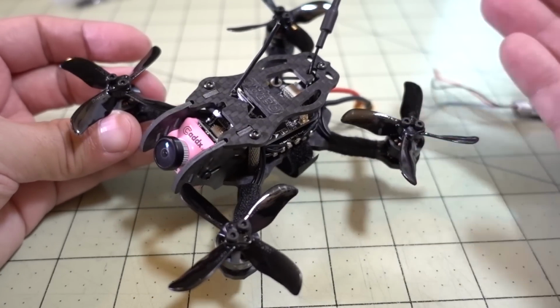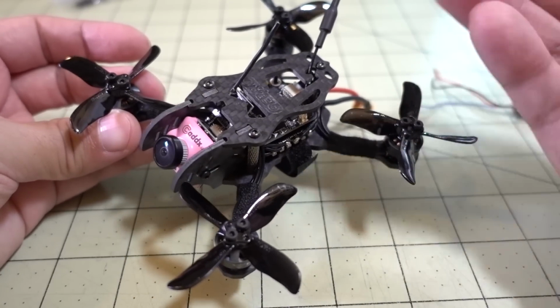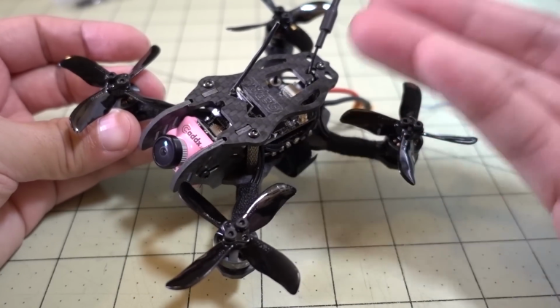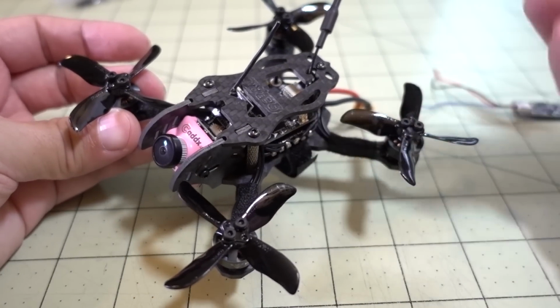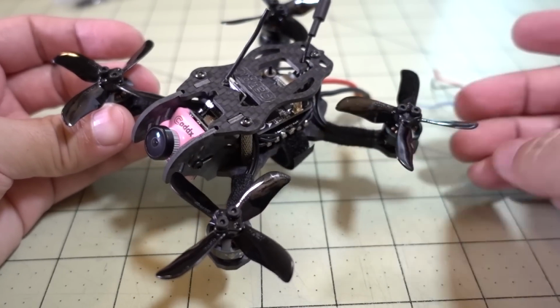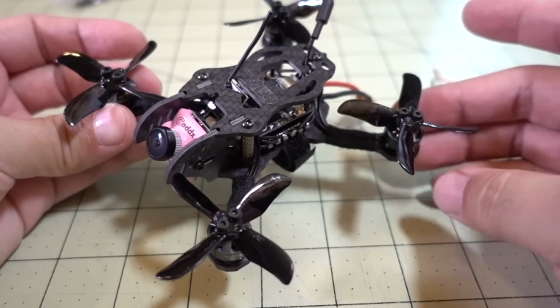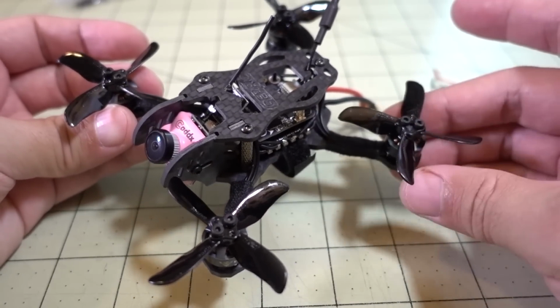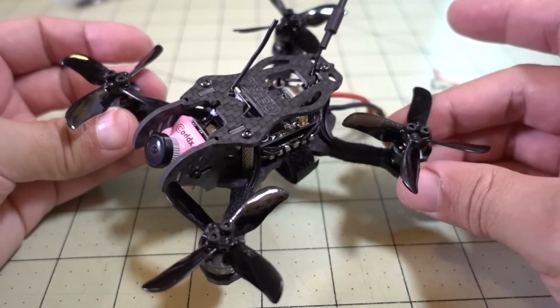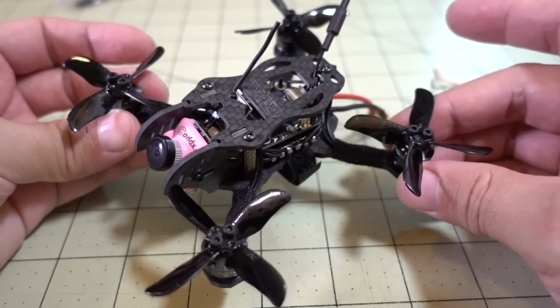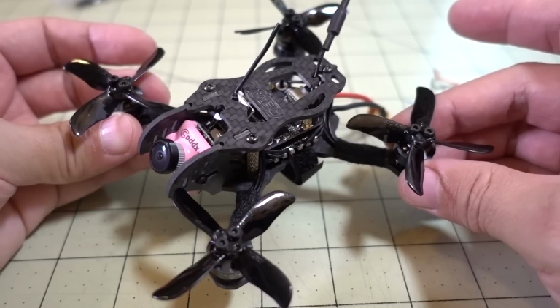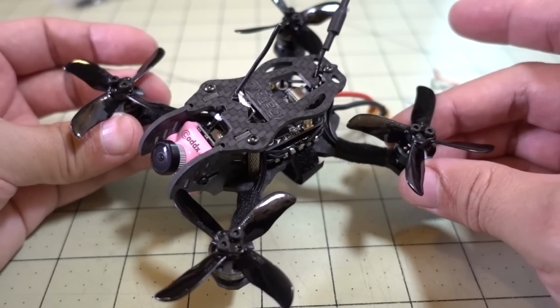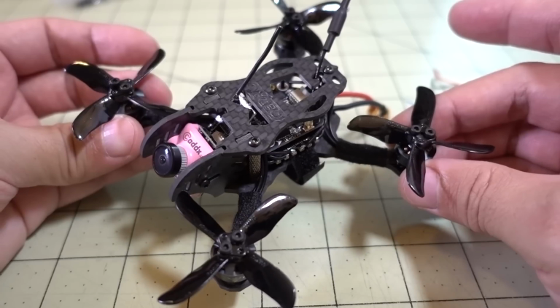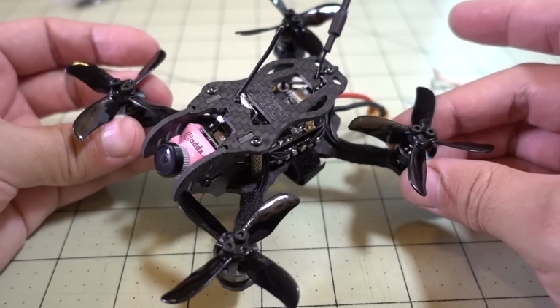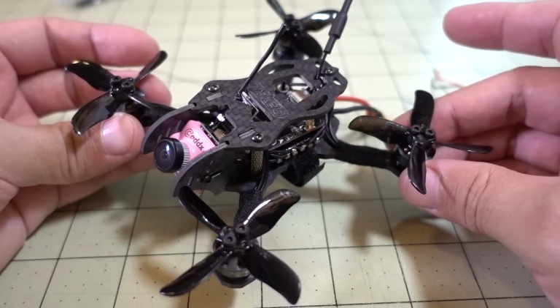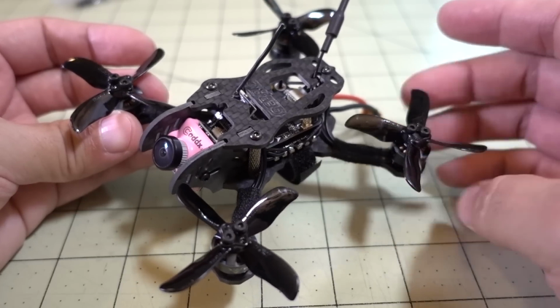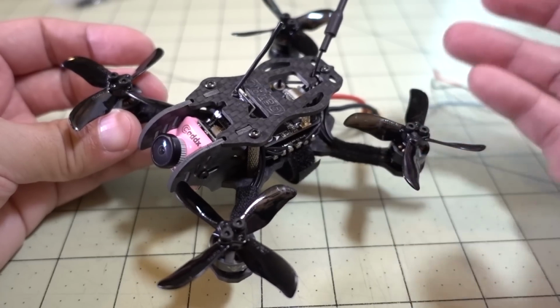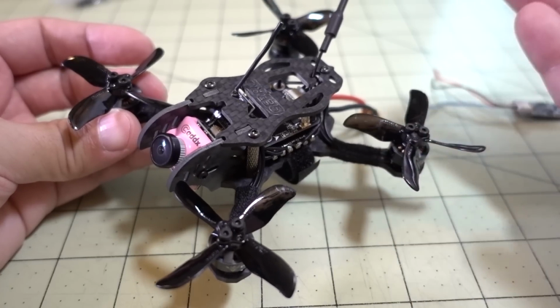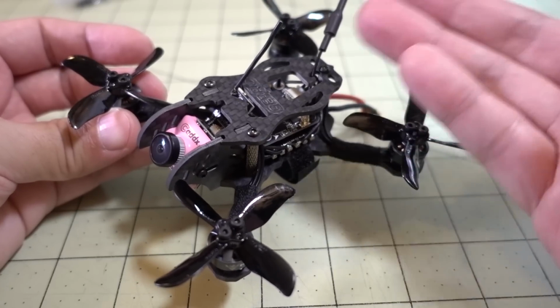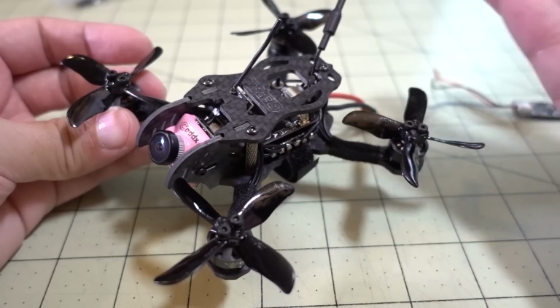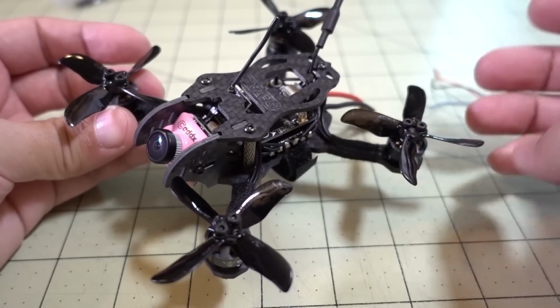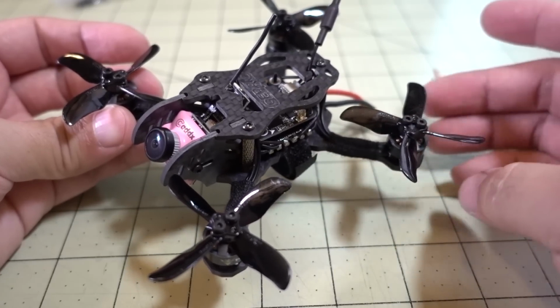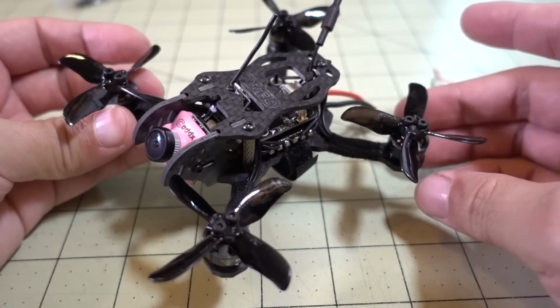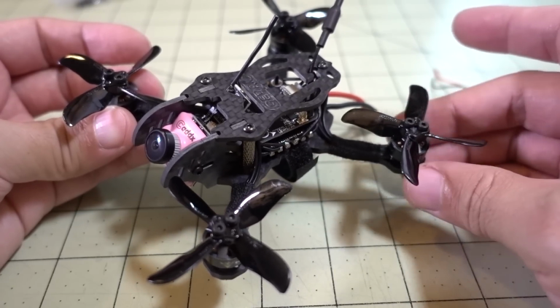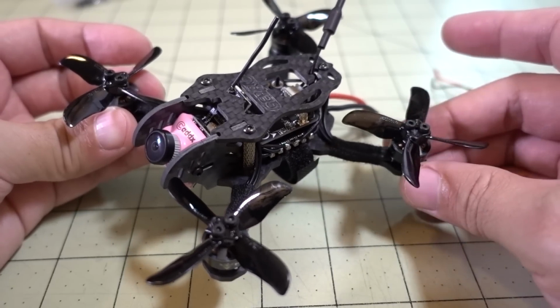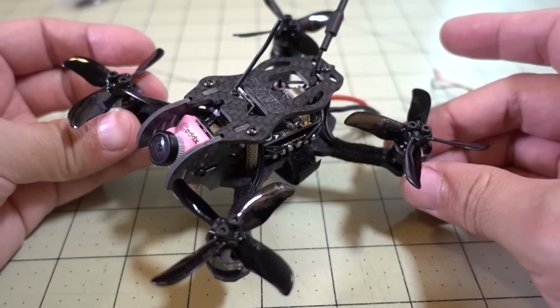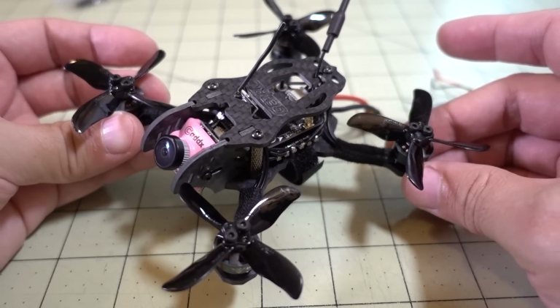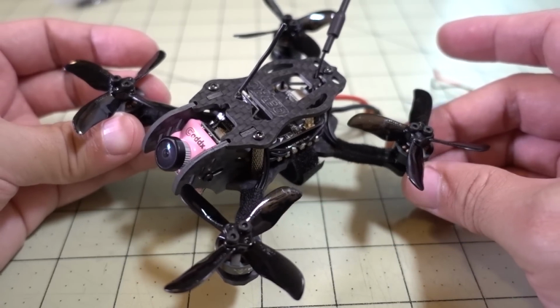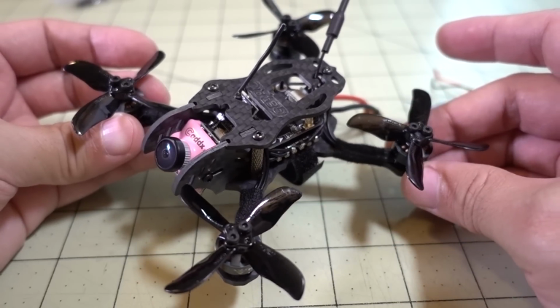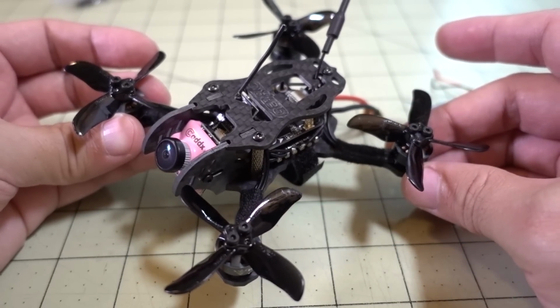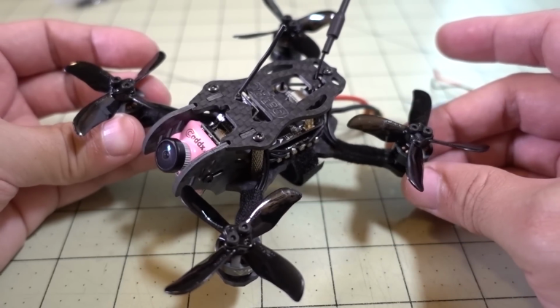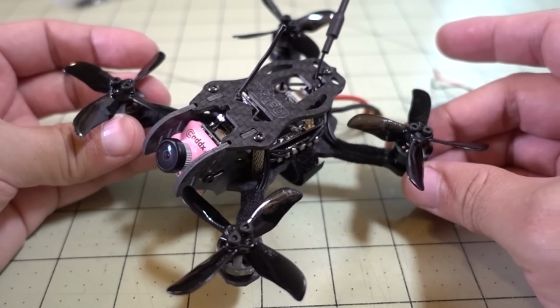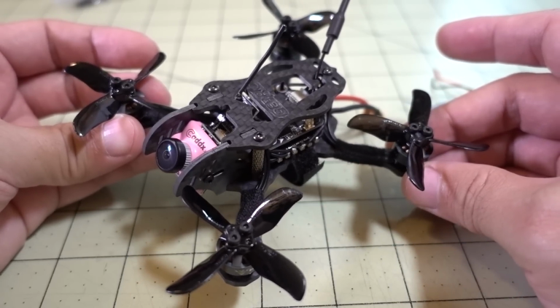Anyway, I'll go ahead and show you a couple of those flights I took. If you have any questions, let me know, and I'll talk to you guys in the next one.